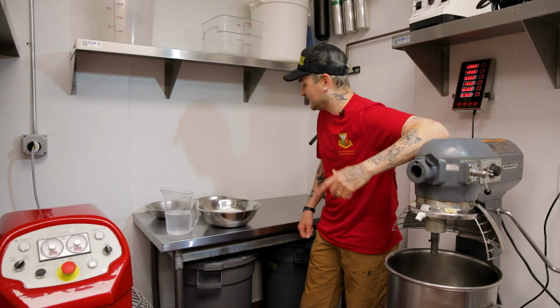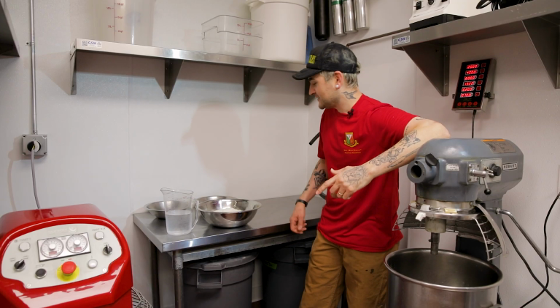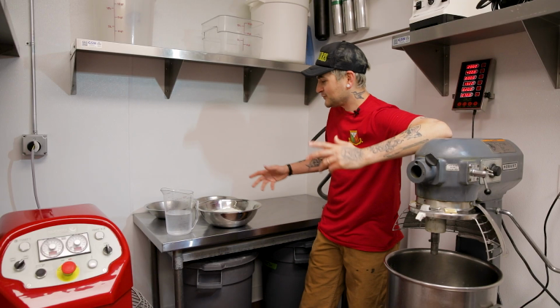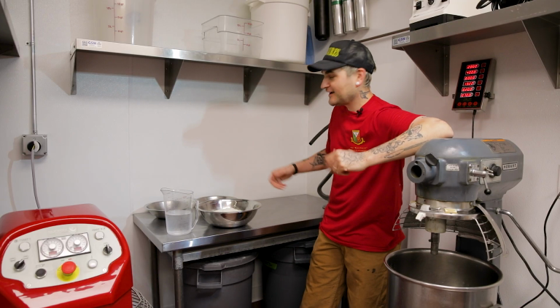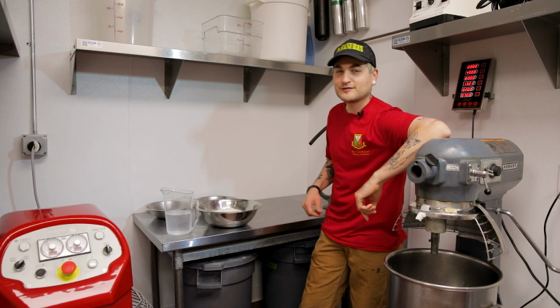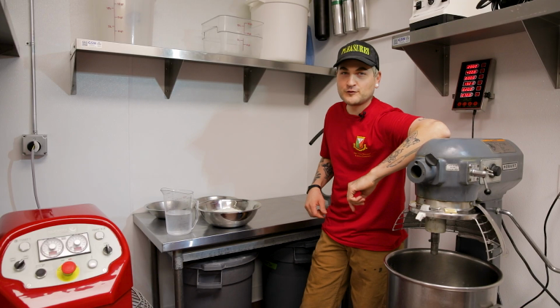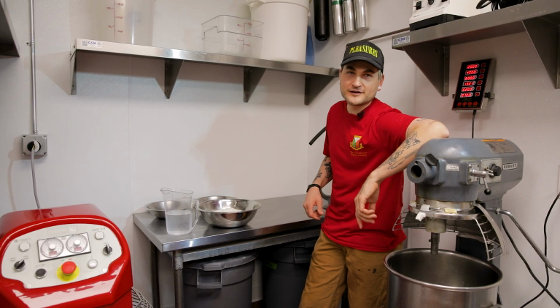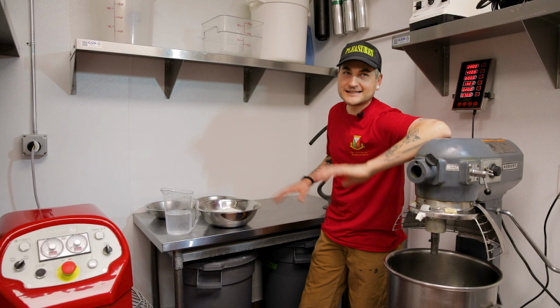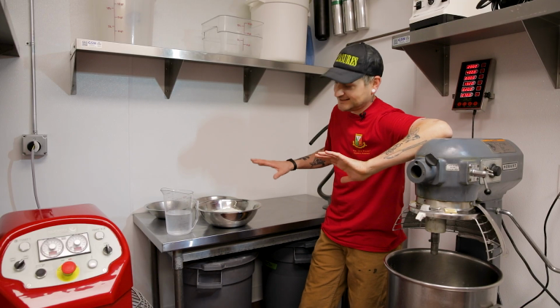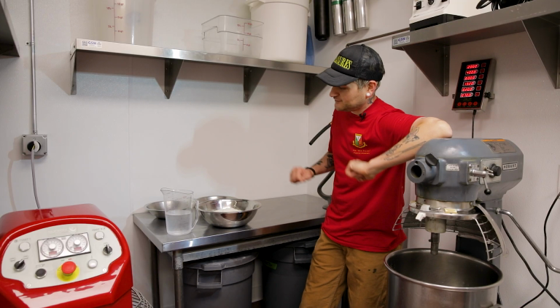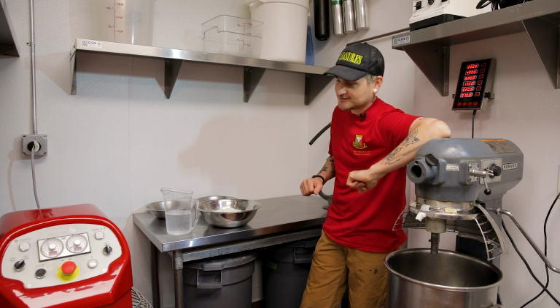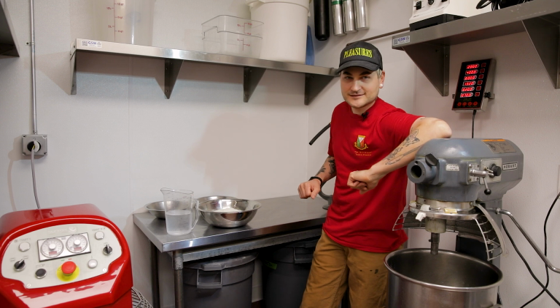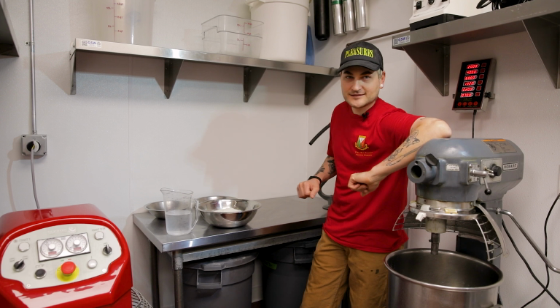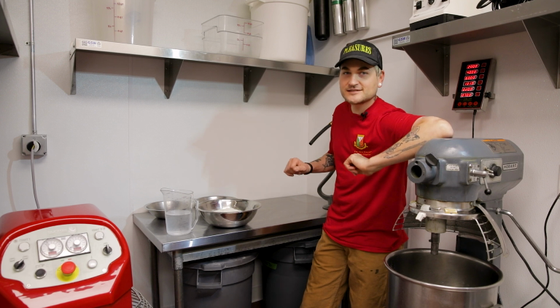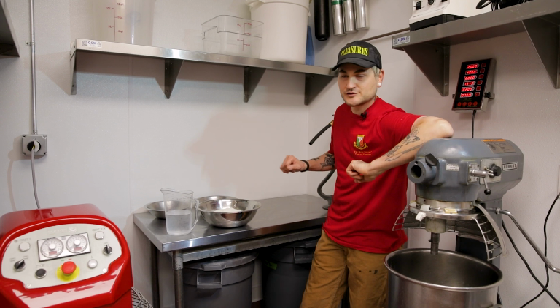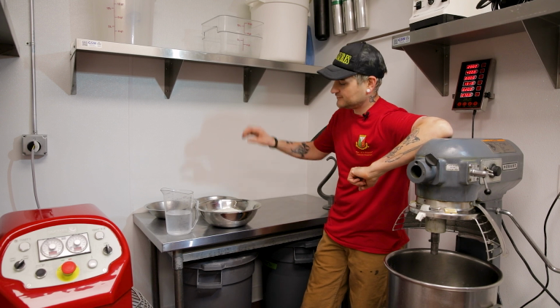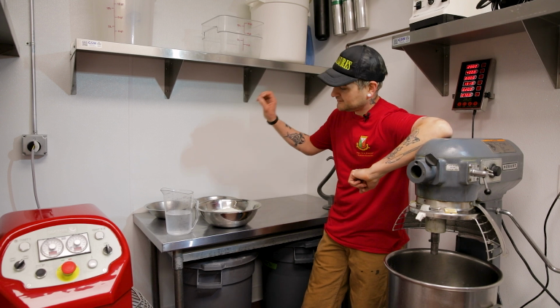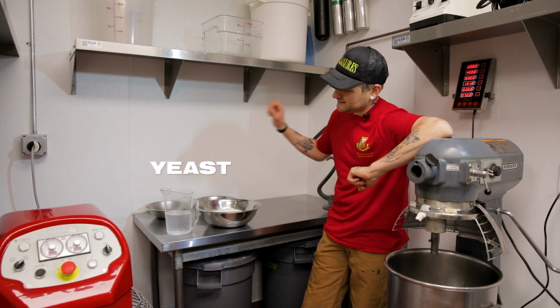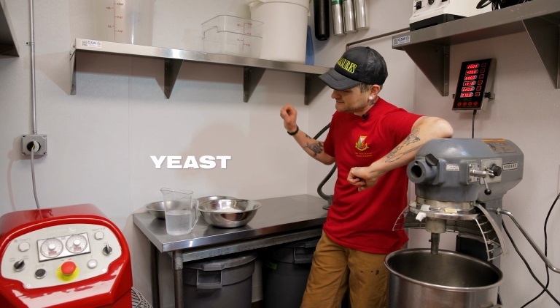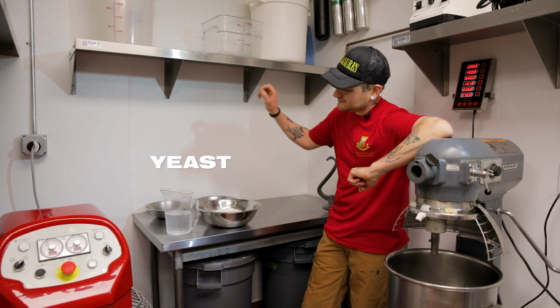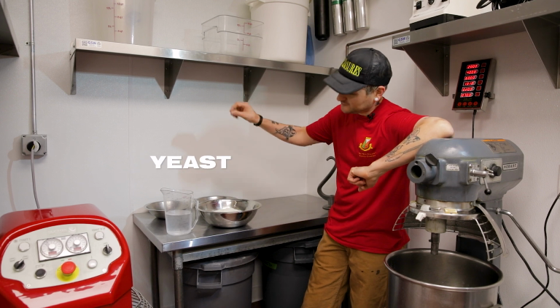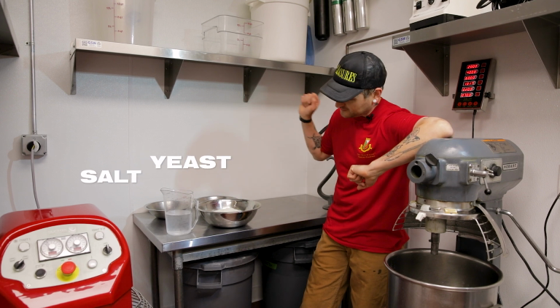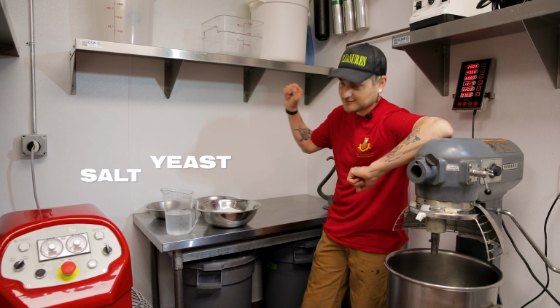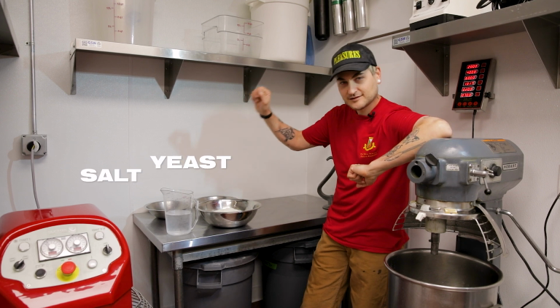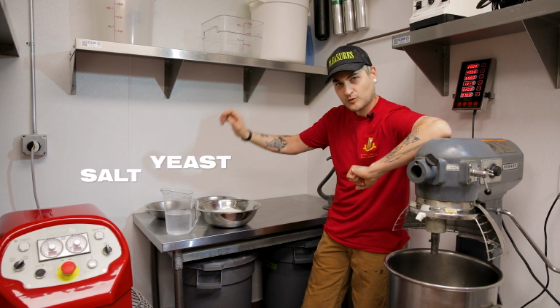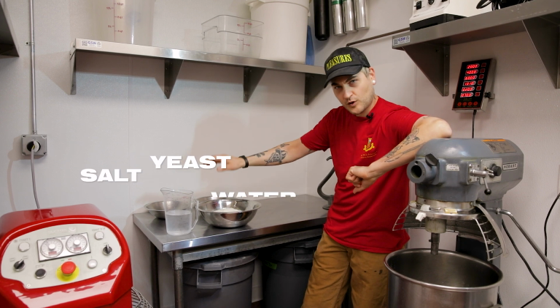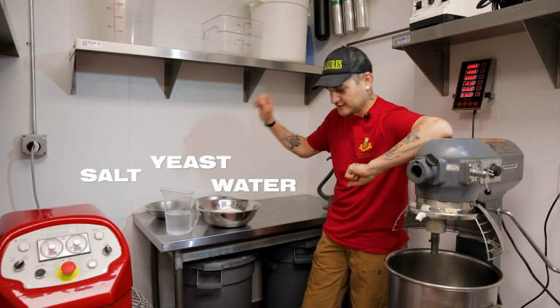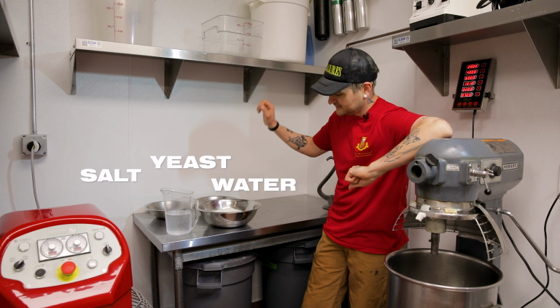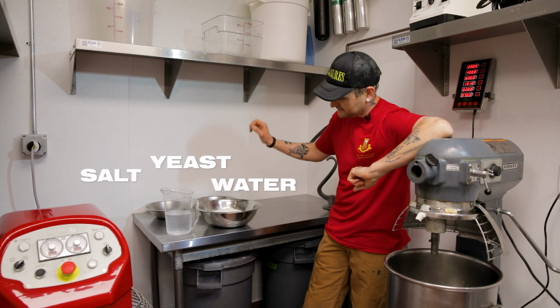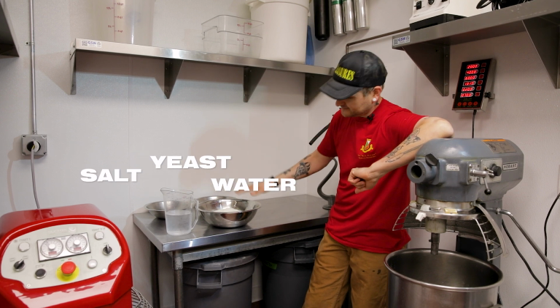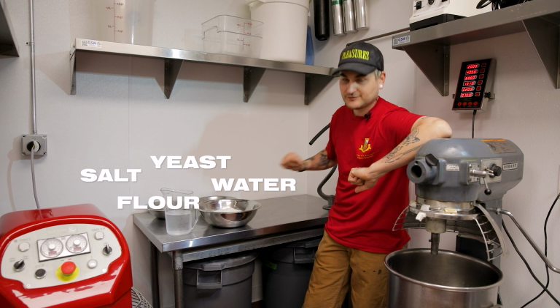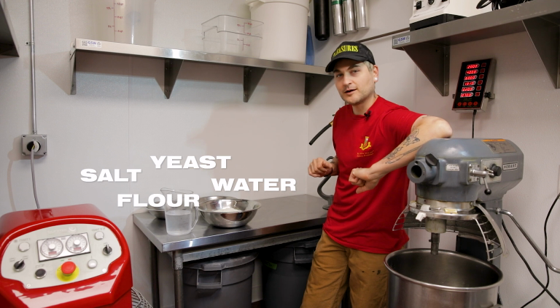Anyways, we got four ingredients — the essentials: yeast, salt, water, flour.